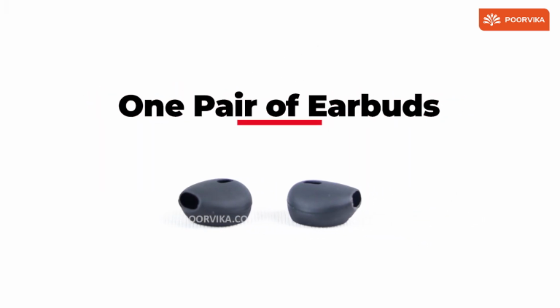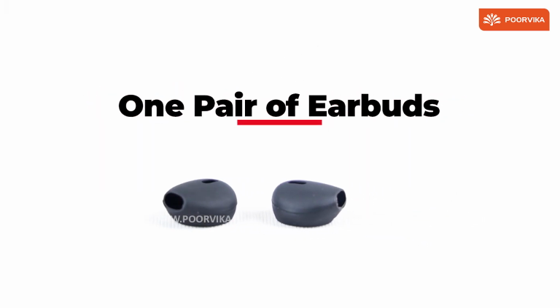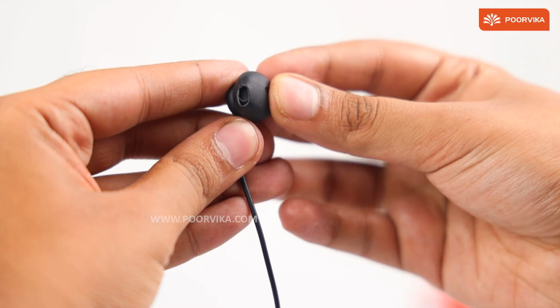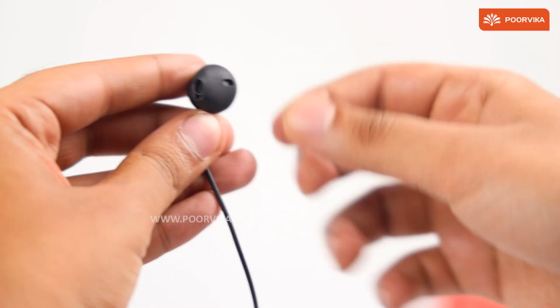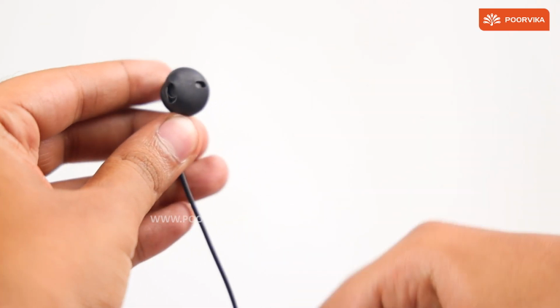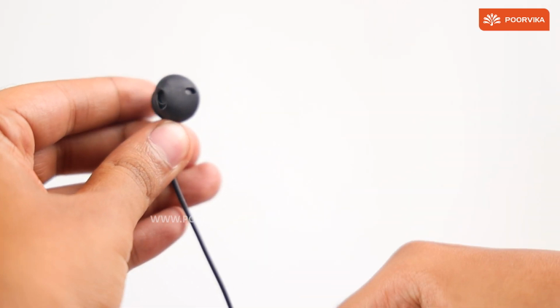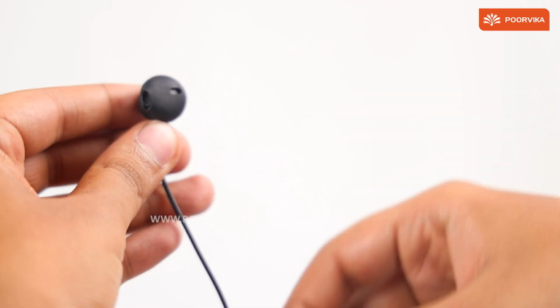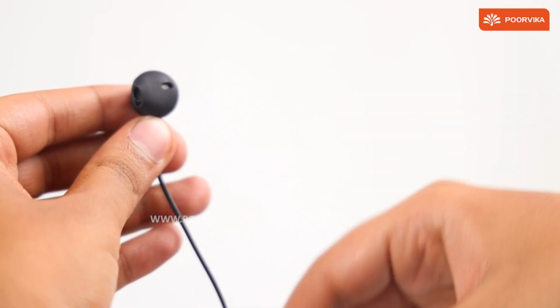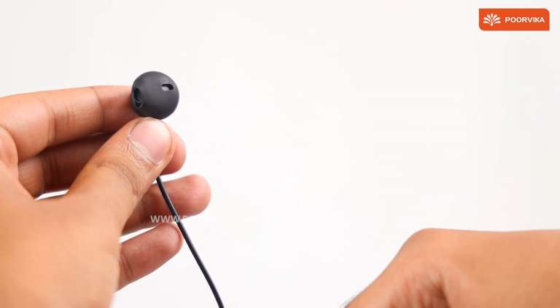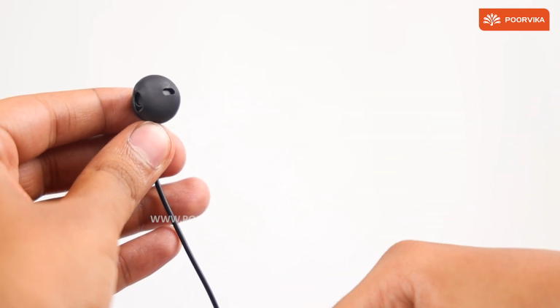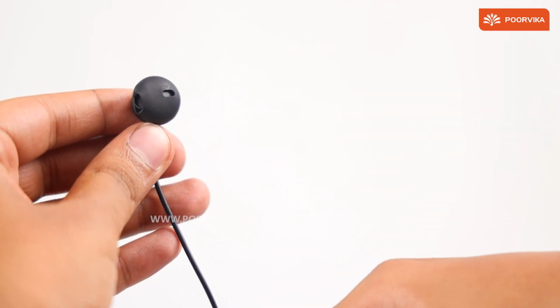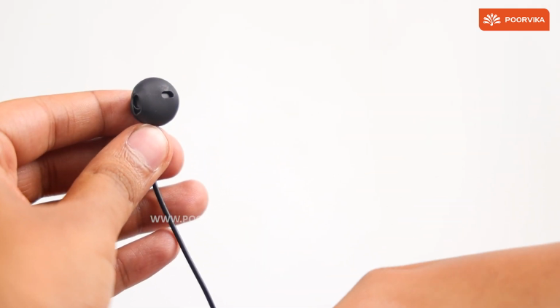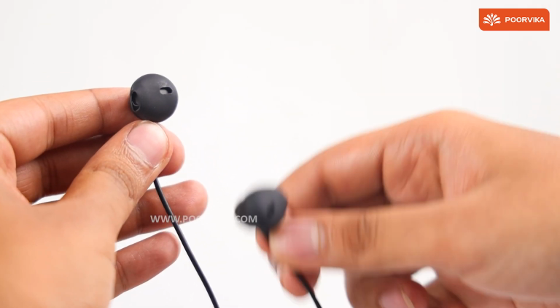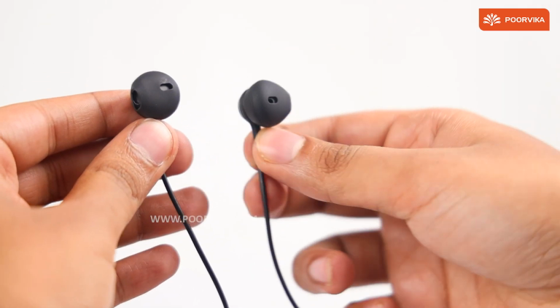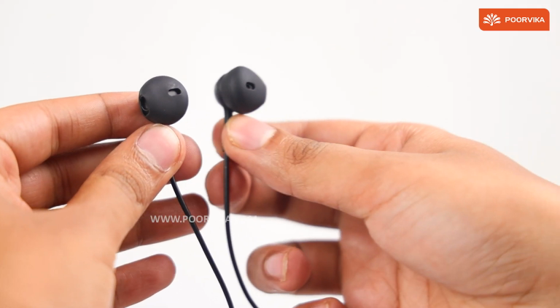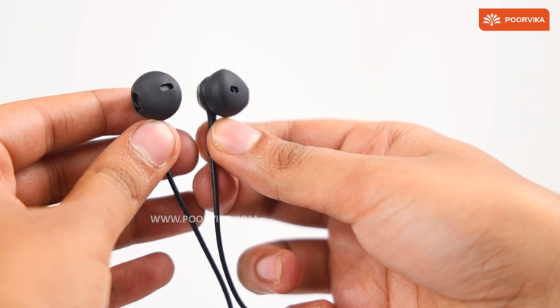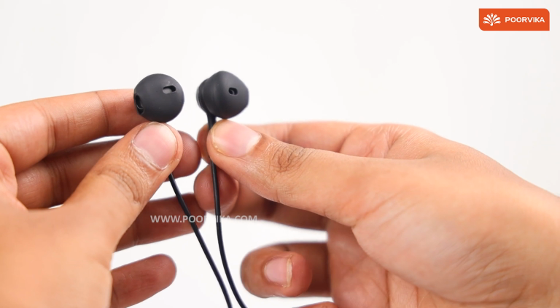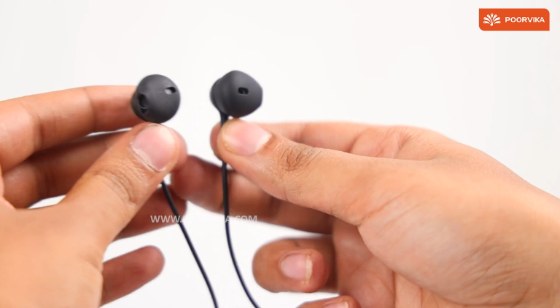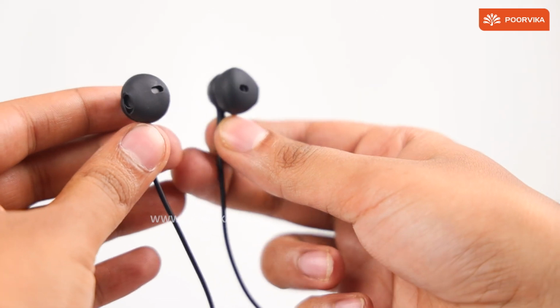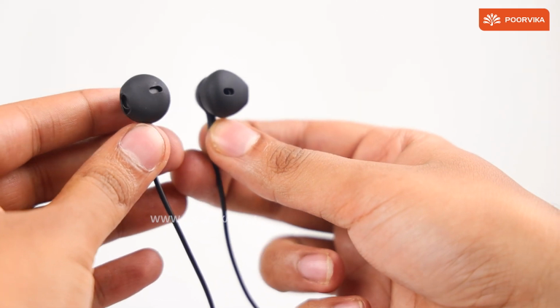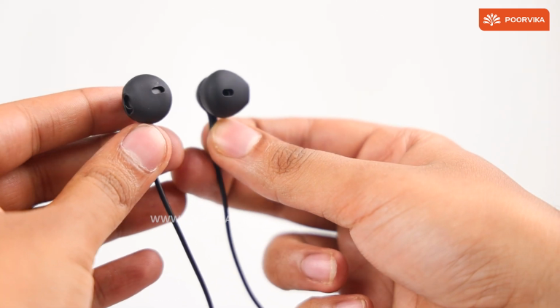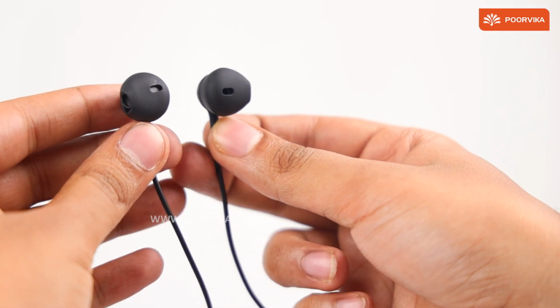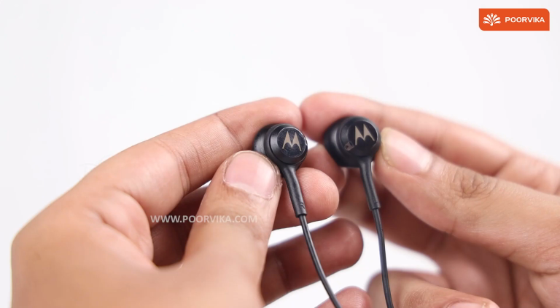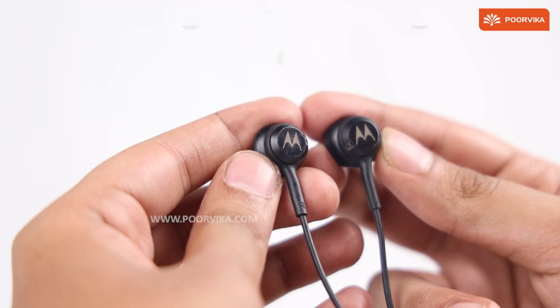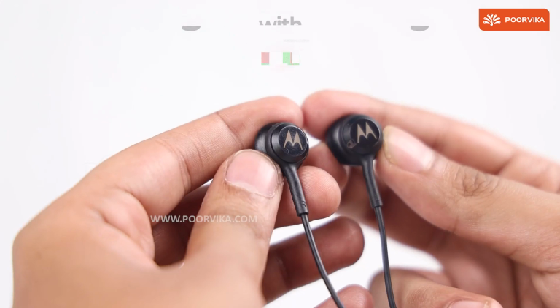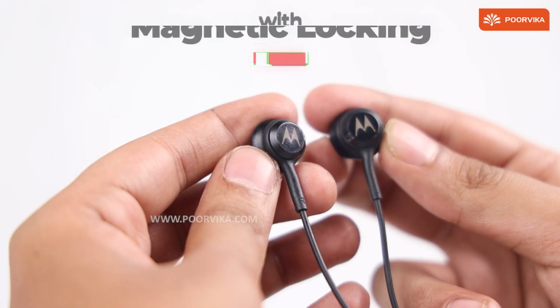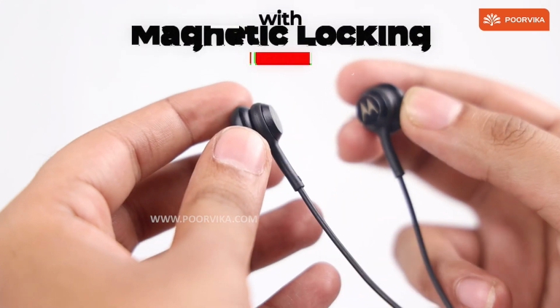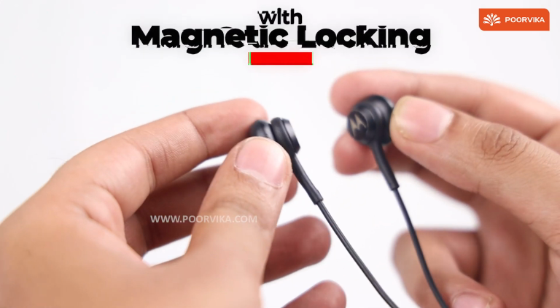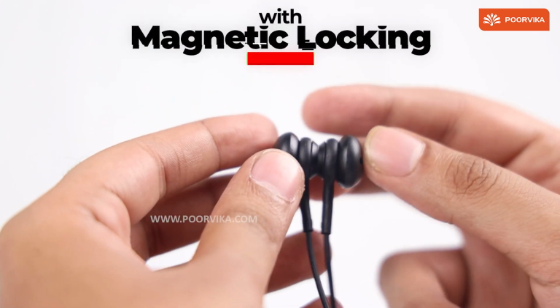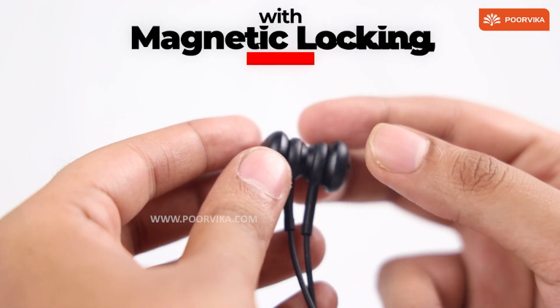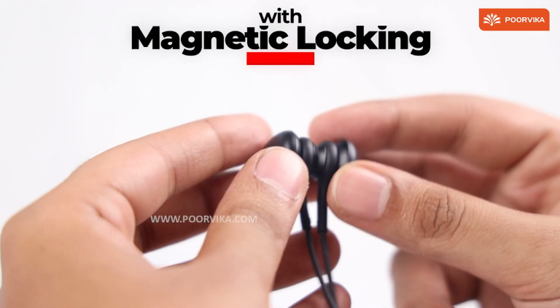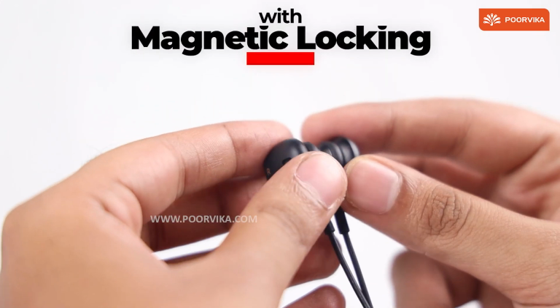The neckband is flexible and it has a 15mm driver. We get to see the magnetic locks provided here.